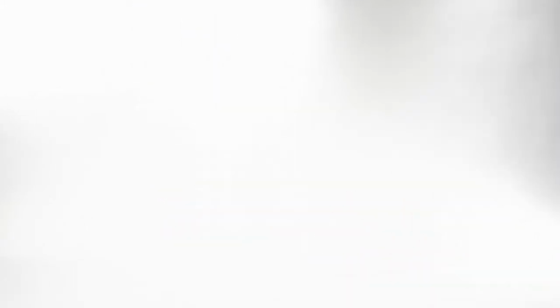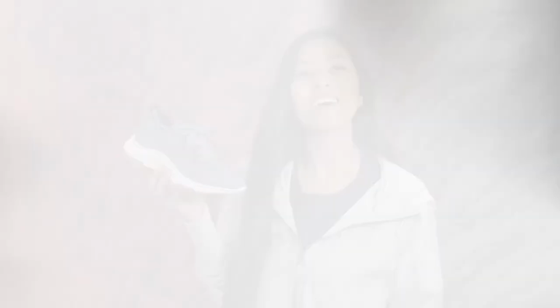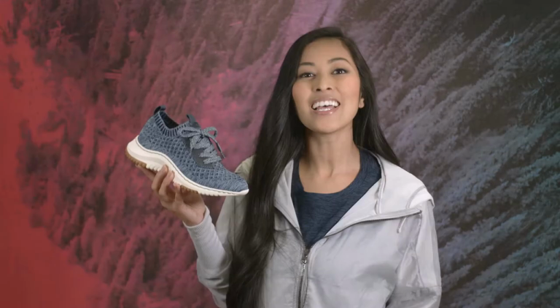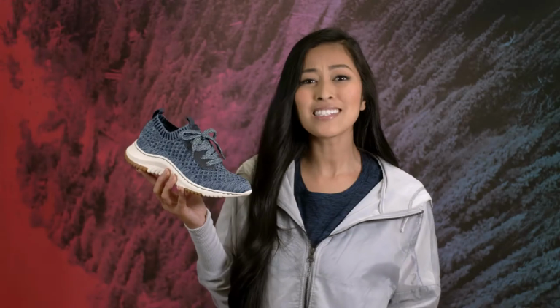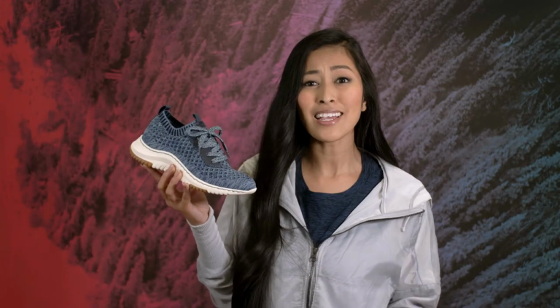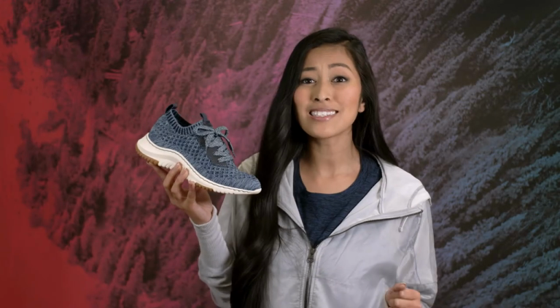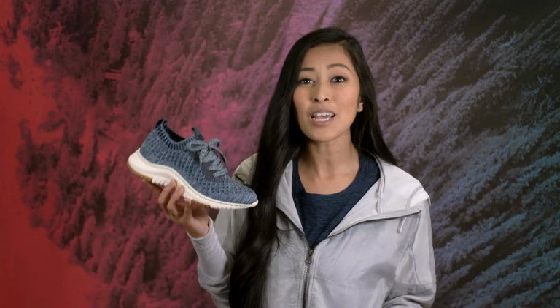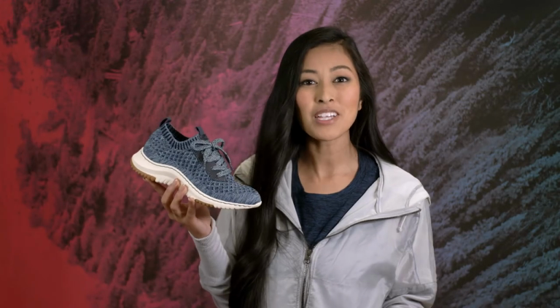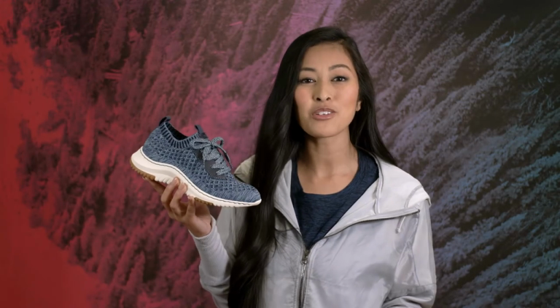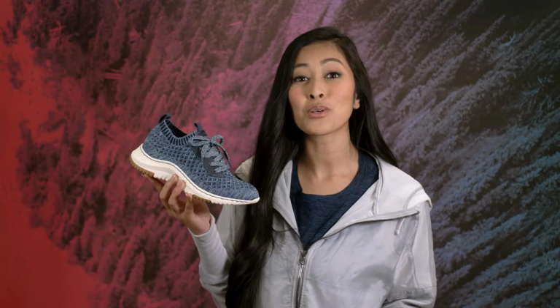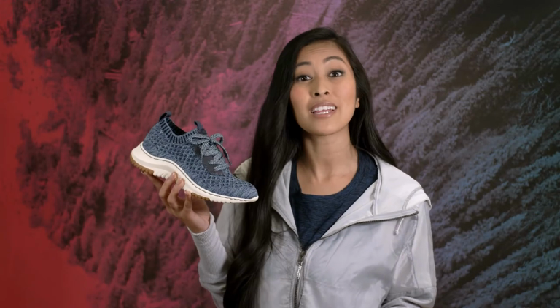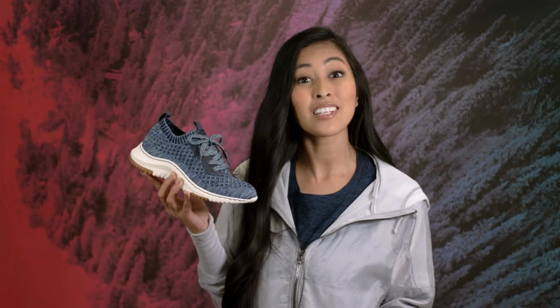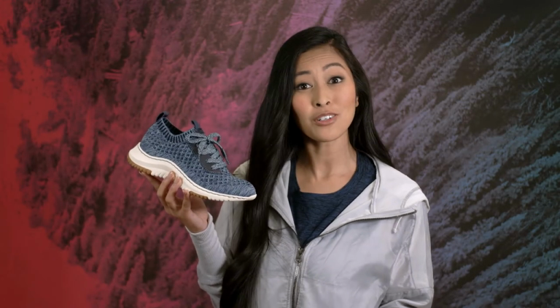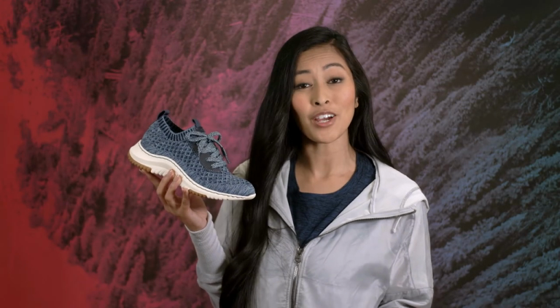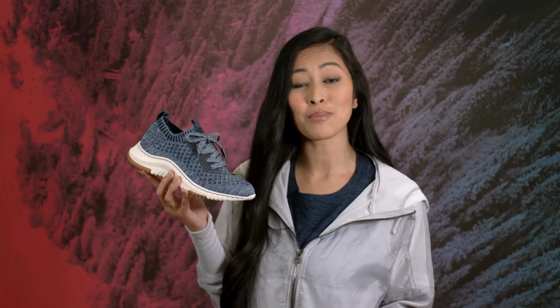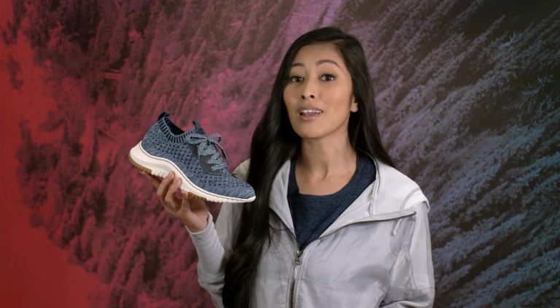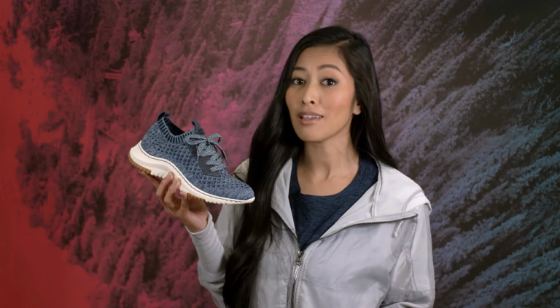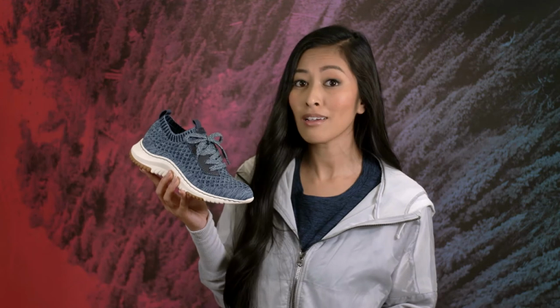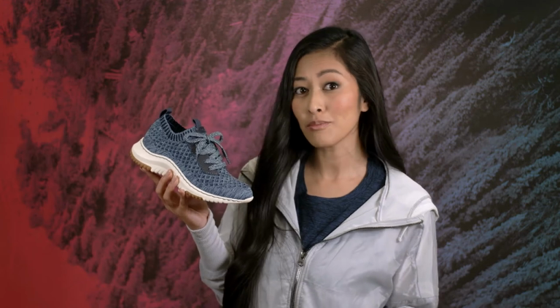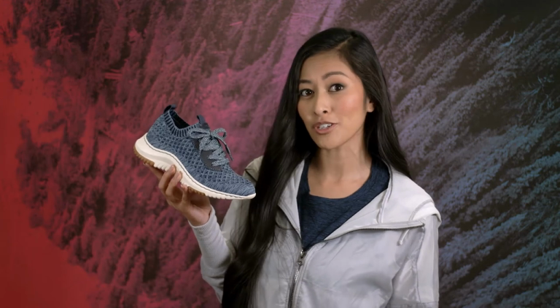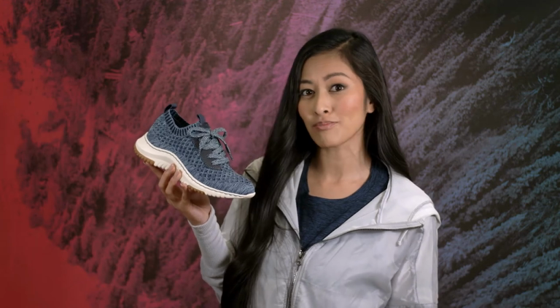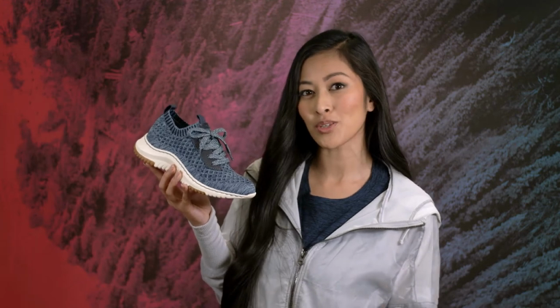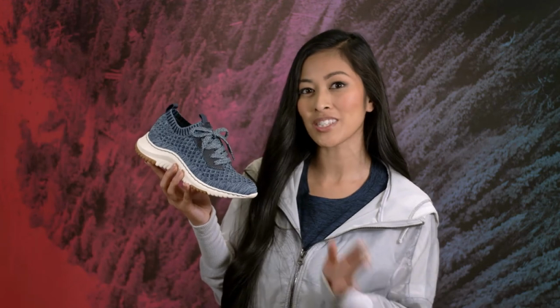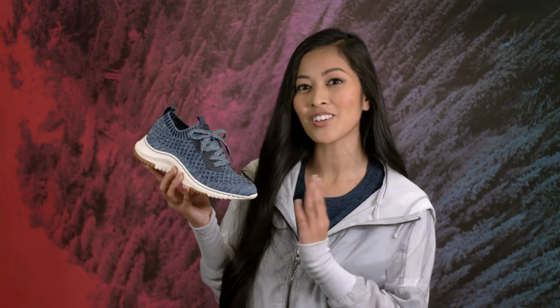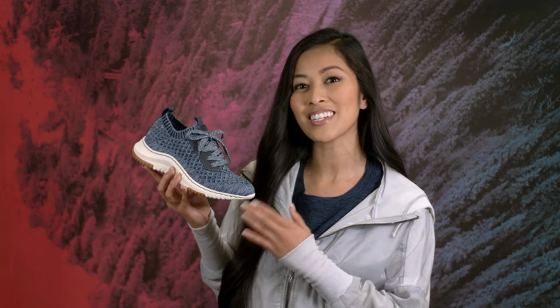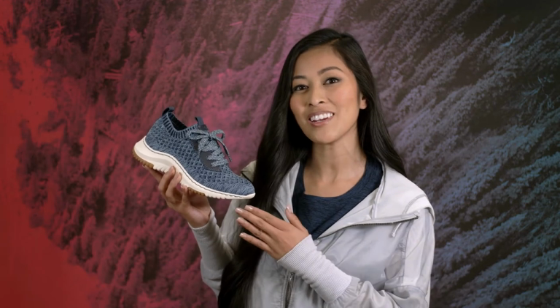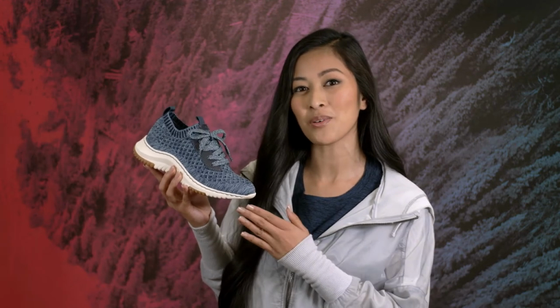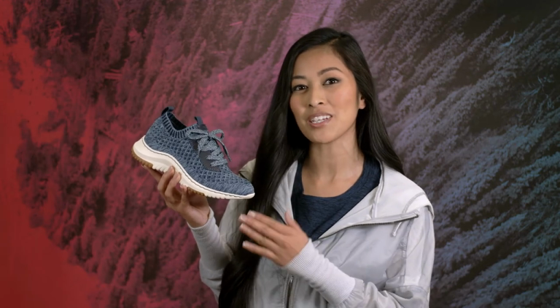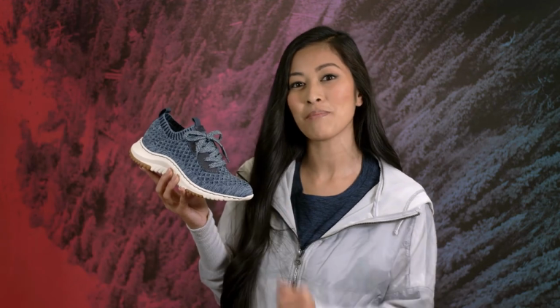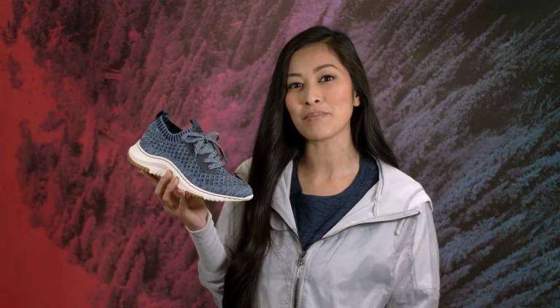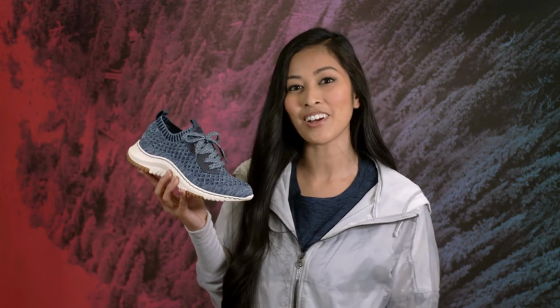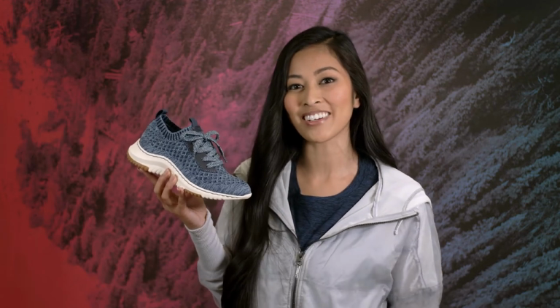Let's take a step together toward a cleaner environment in comfort with the recycled knit Oni by Bionica.